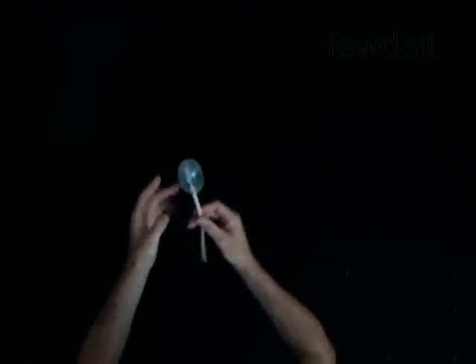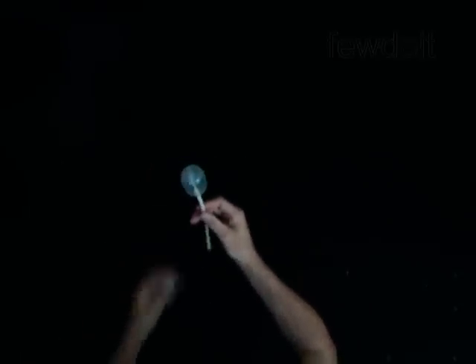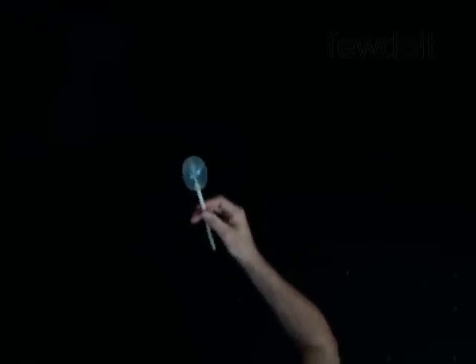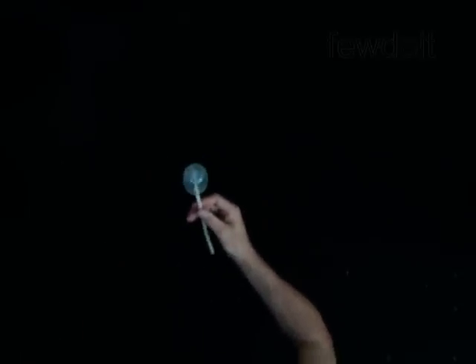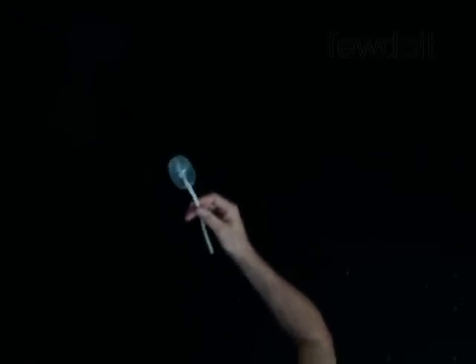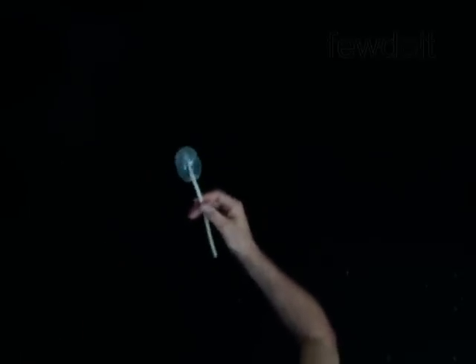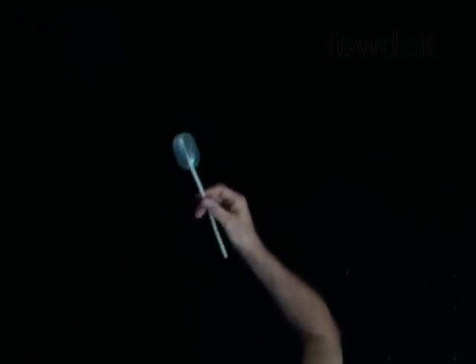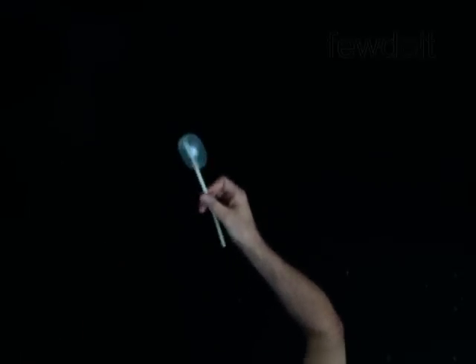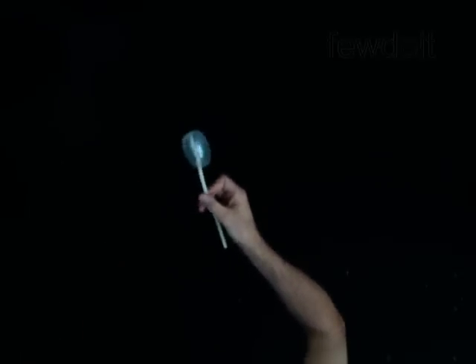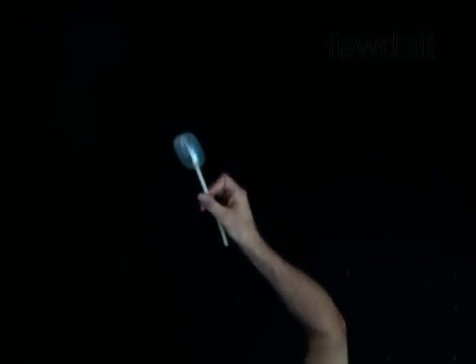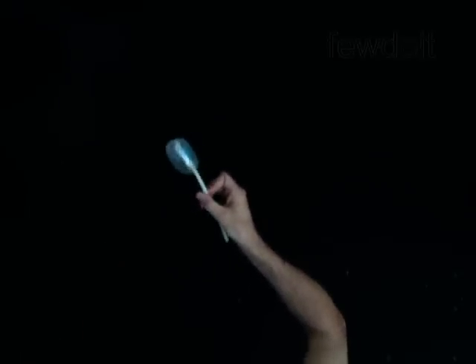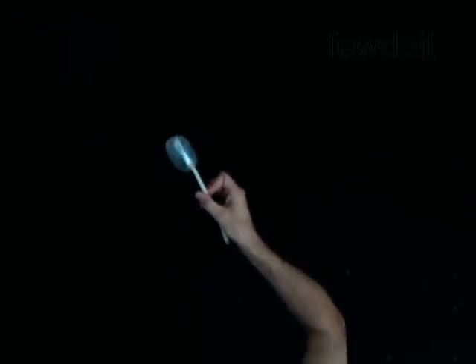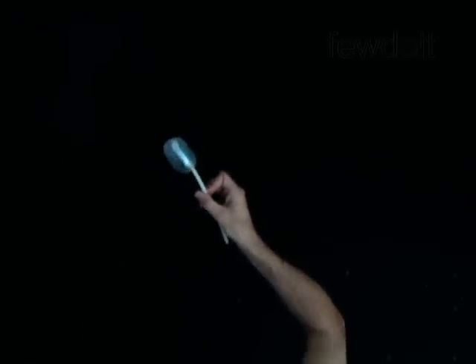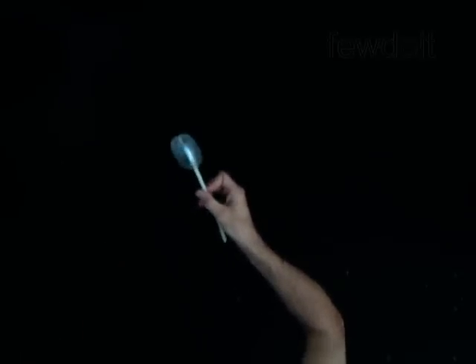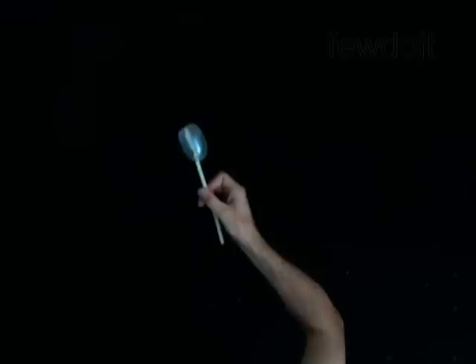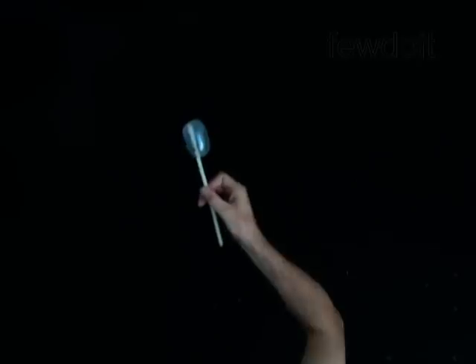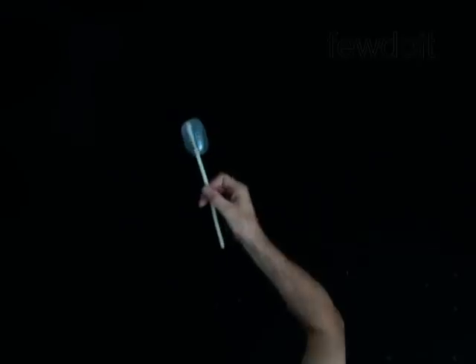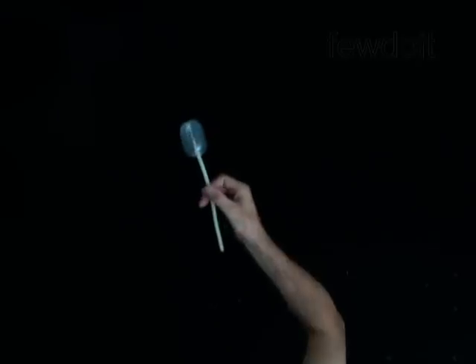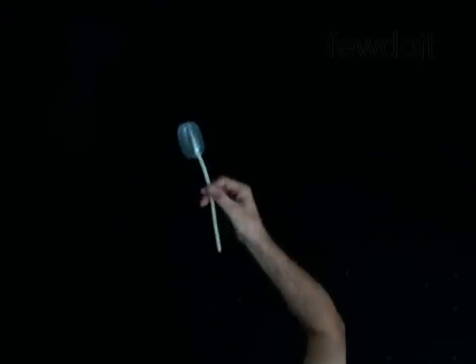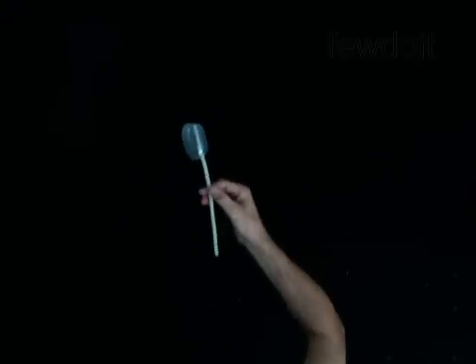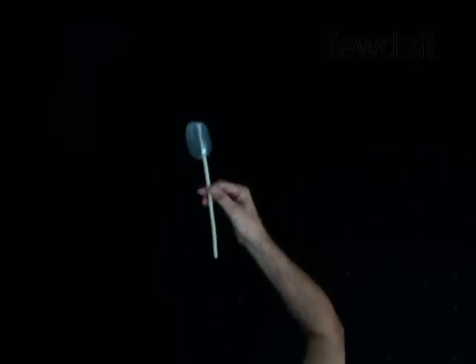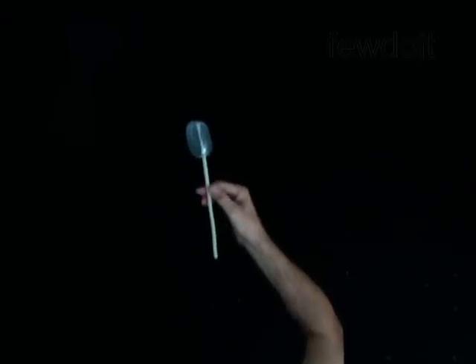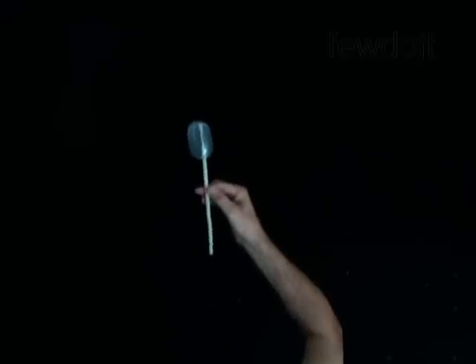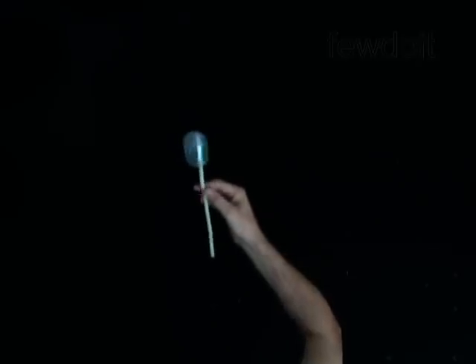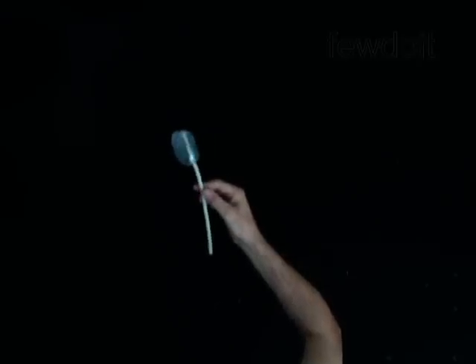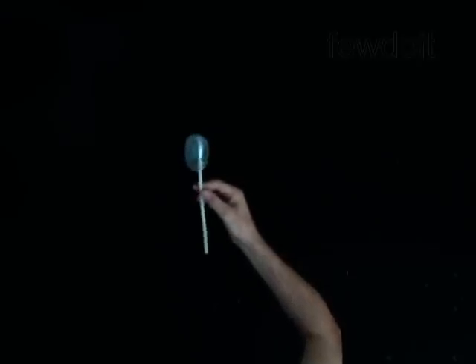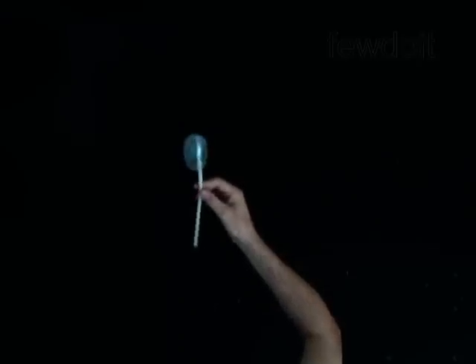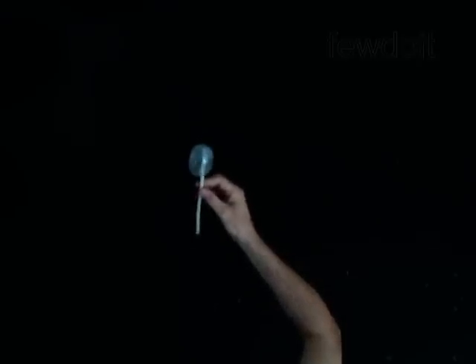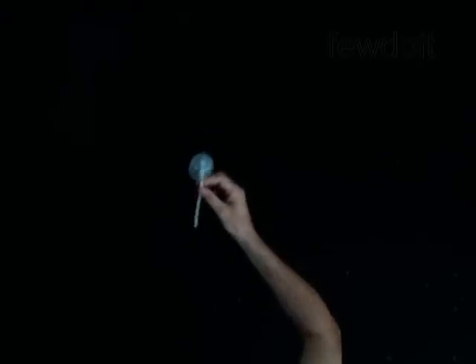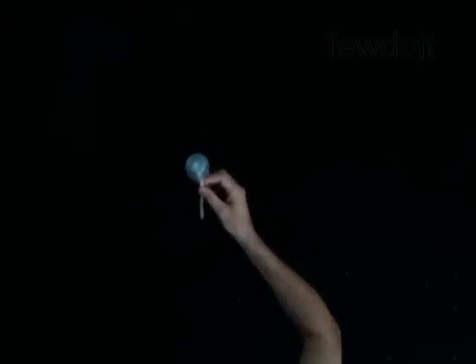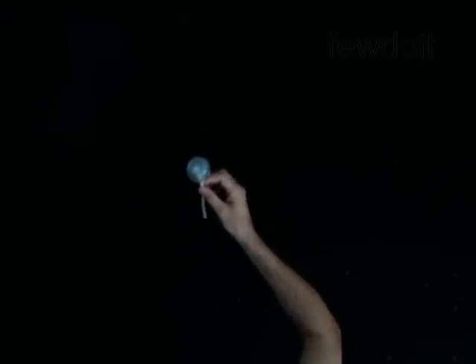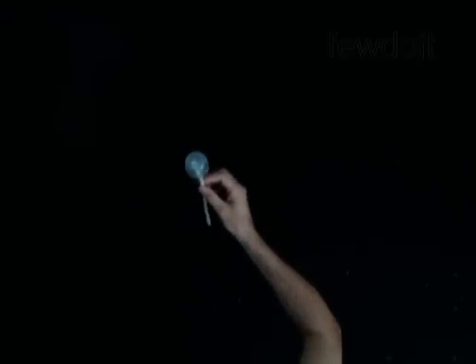Congratulations! You have made the tulip flower and learned the tulip twist. Have fun!